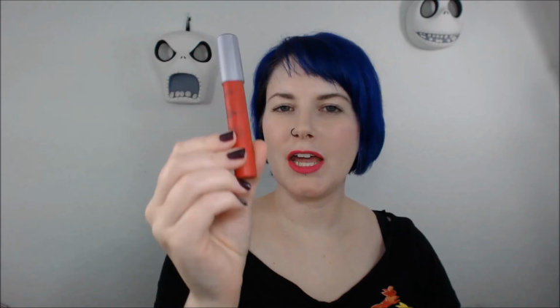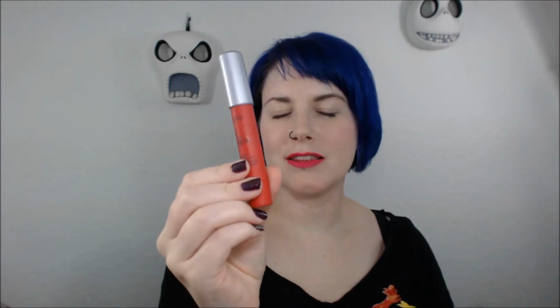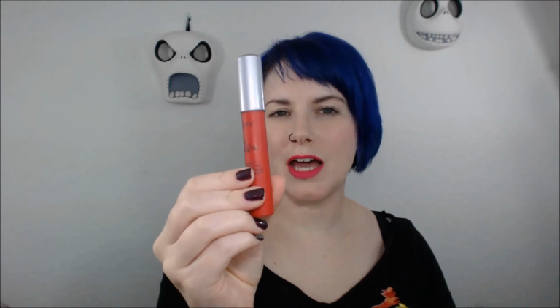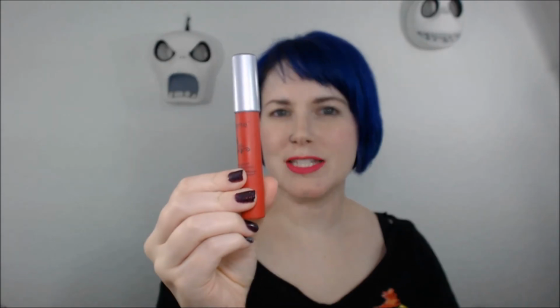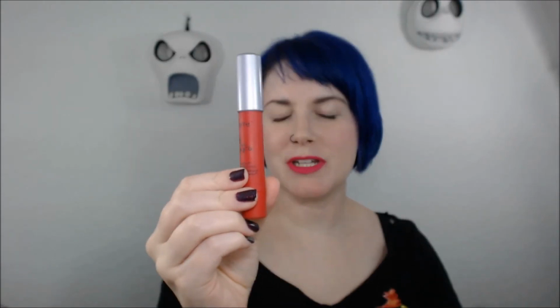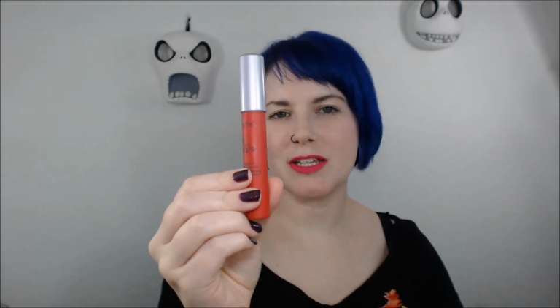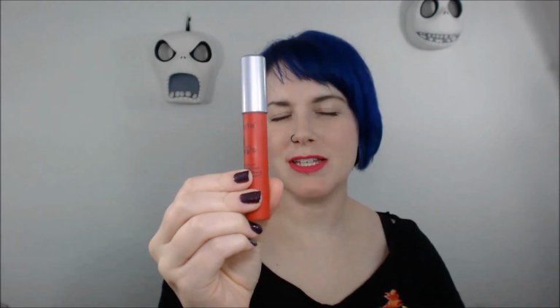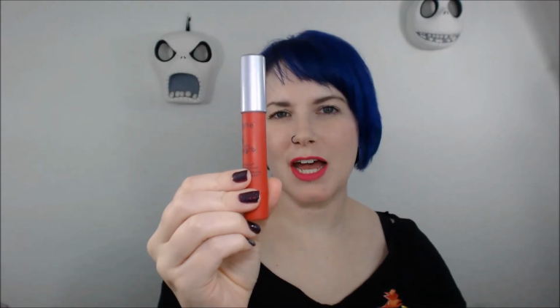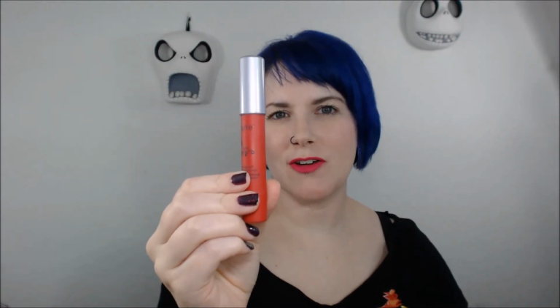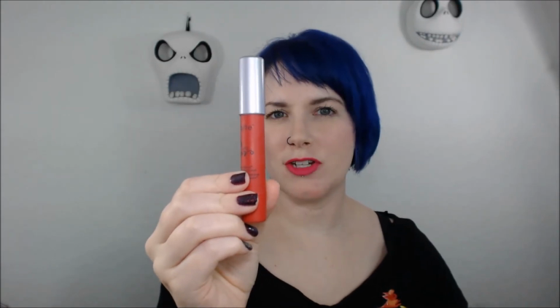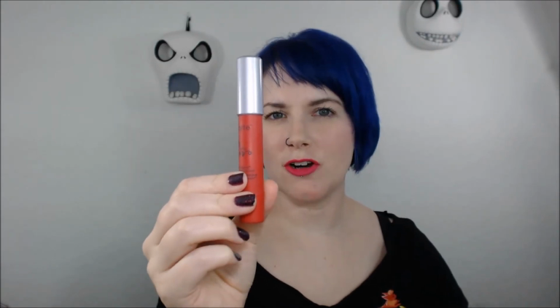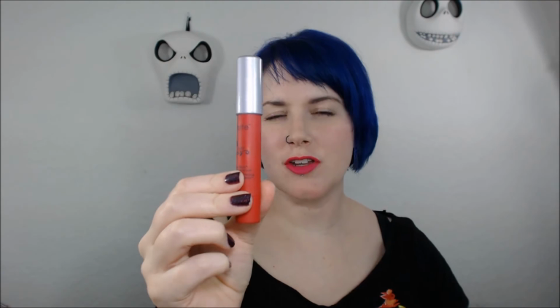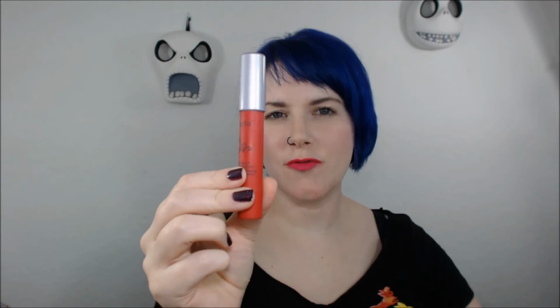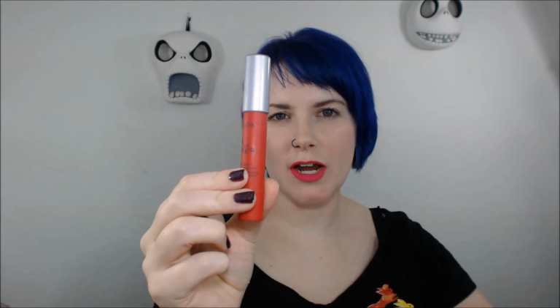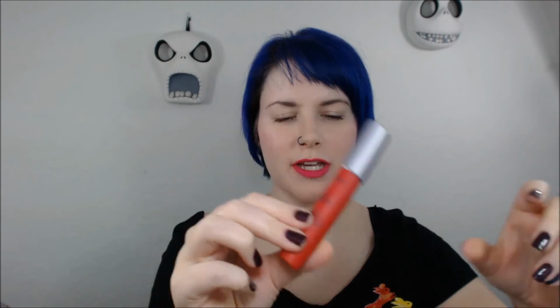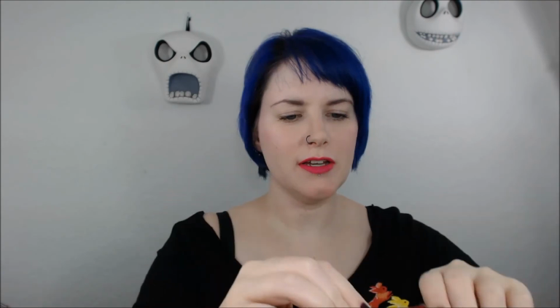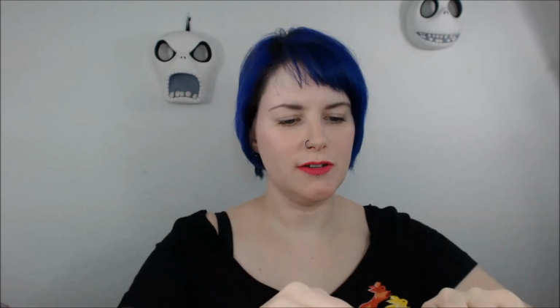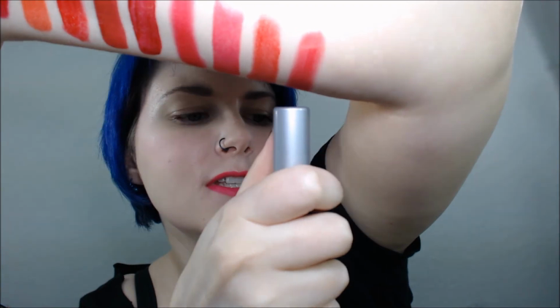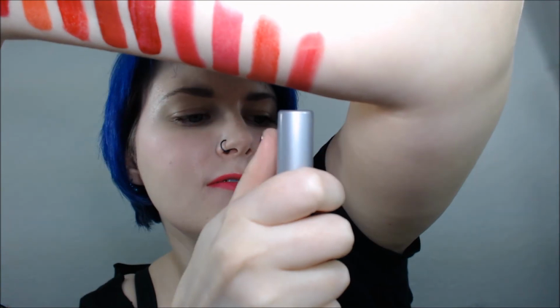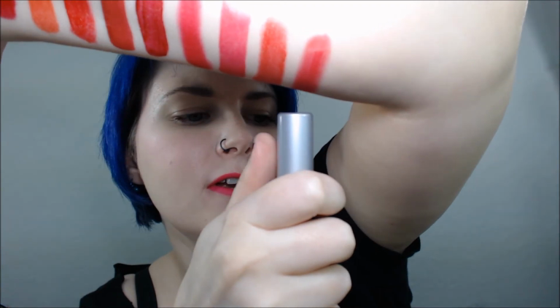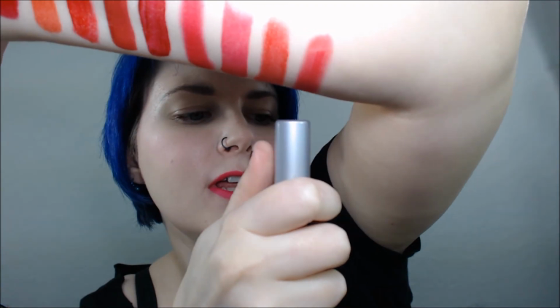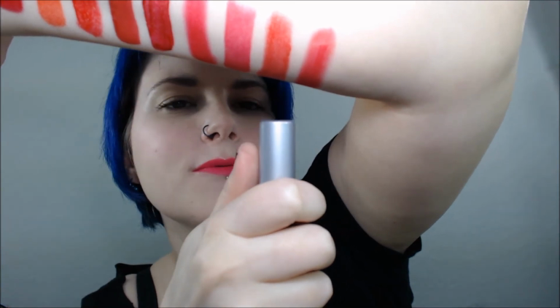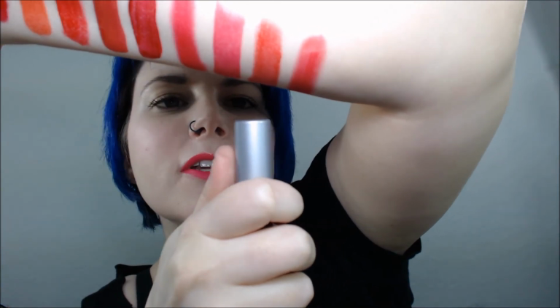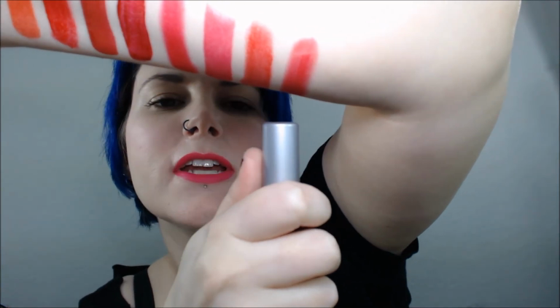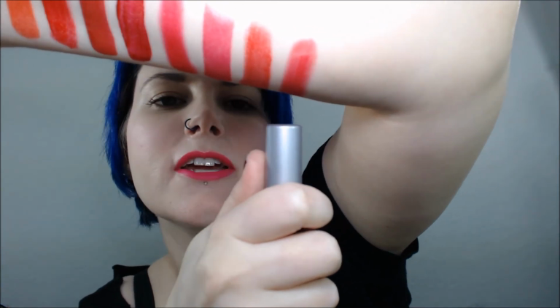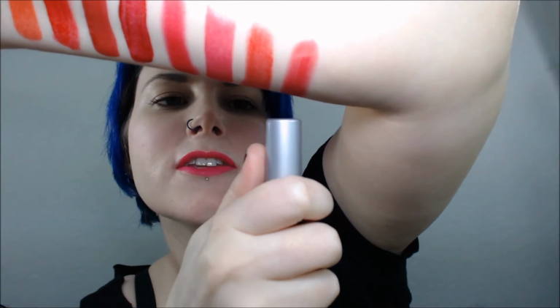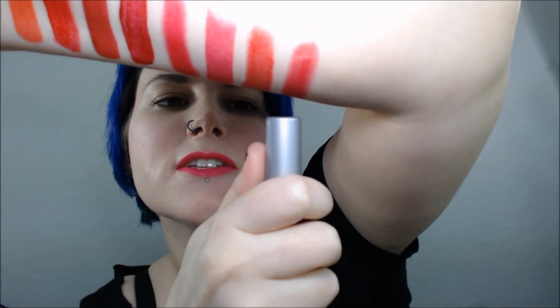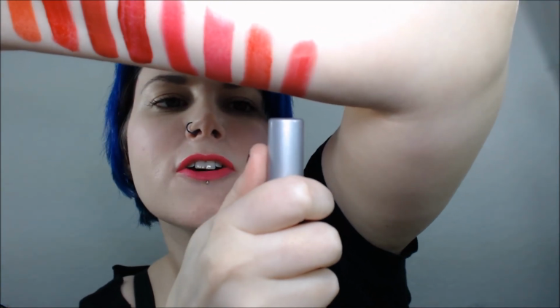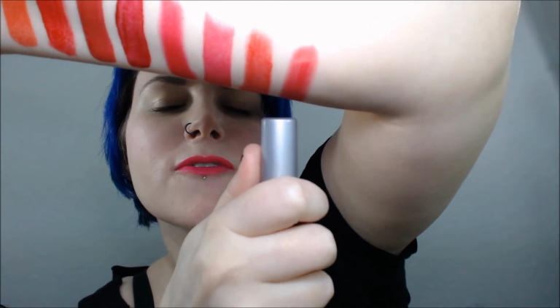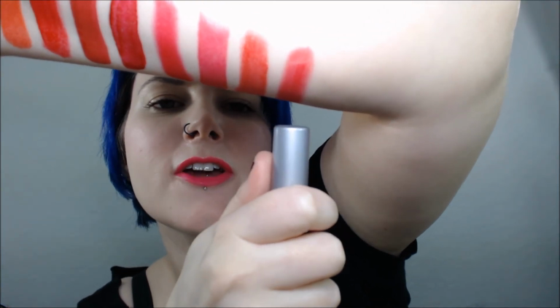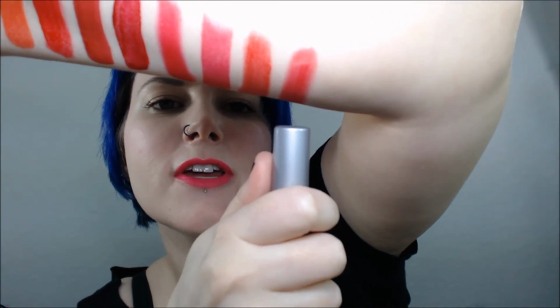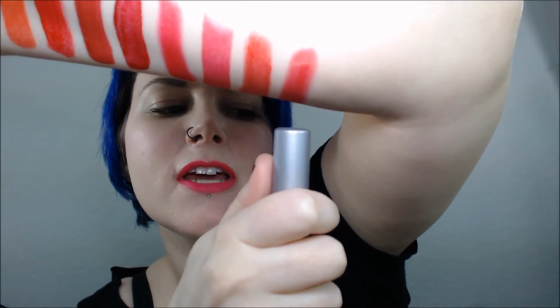And last but not least, I have Tarte Fiery. It's the very last one right here — this is Tarte Fiery.